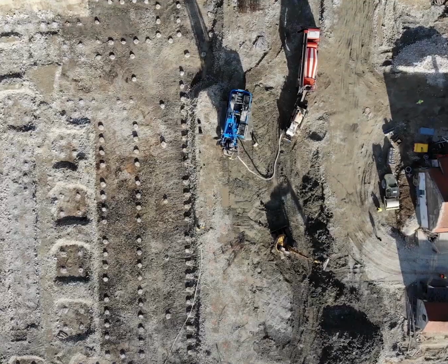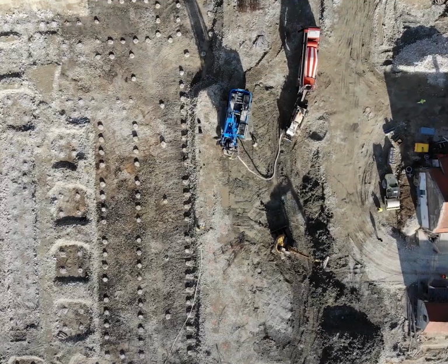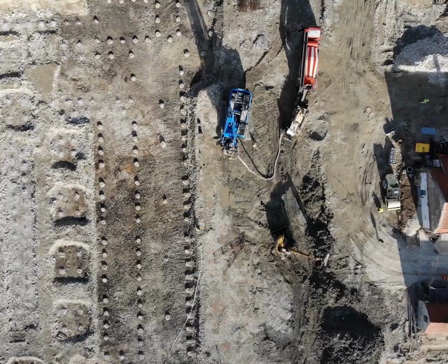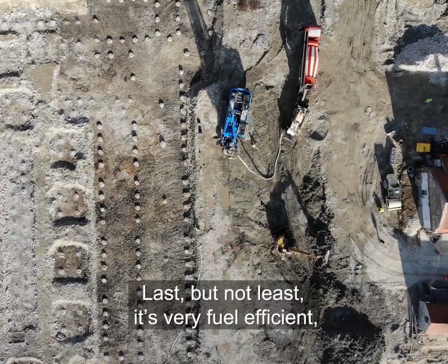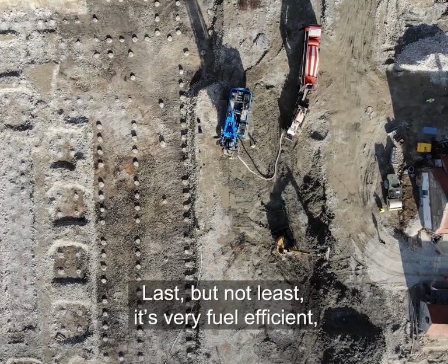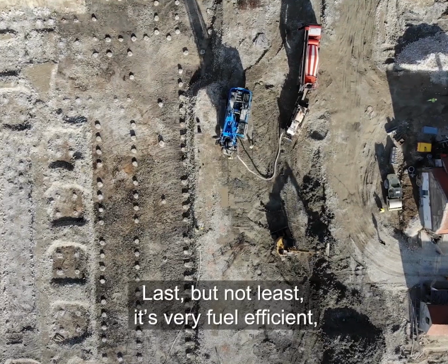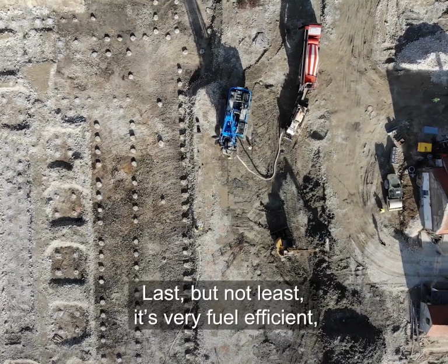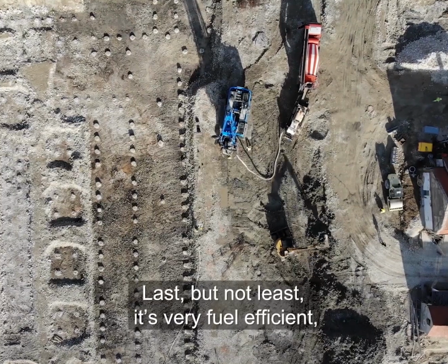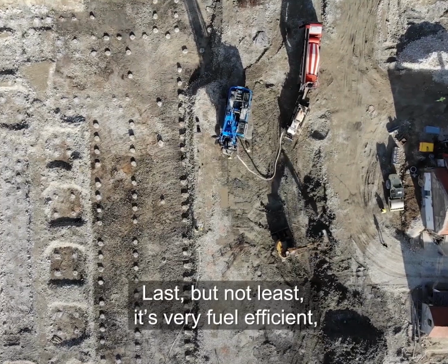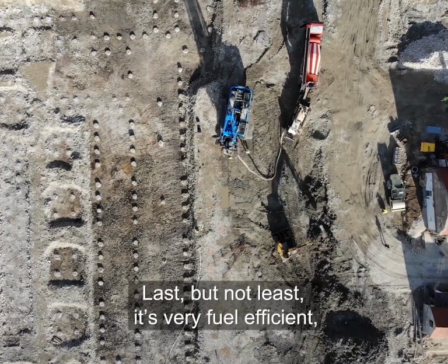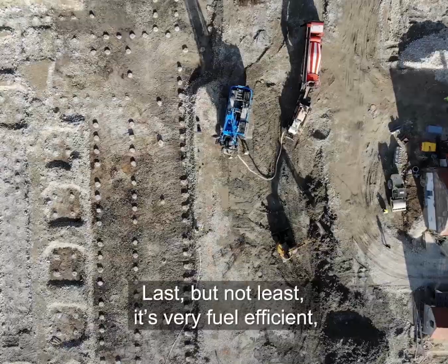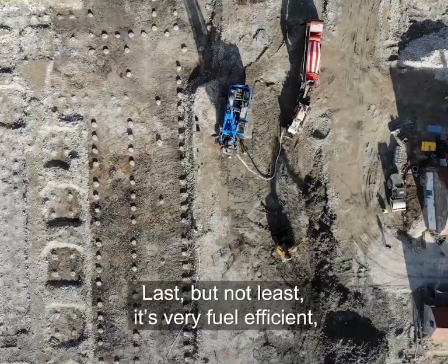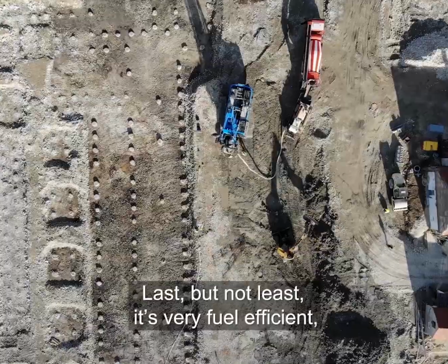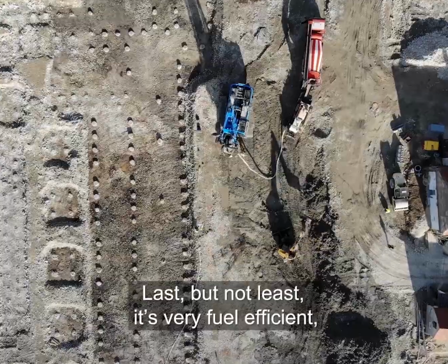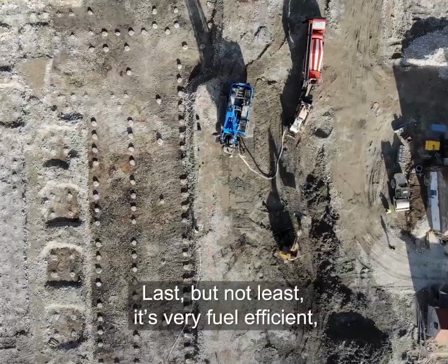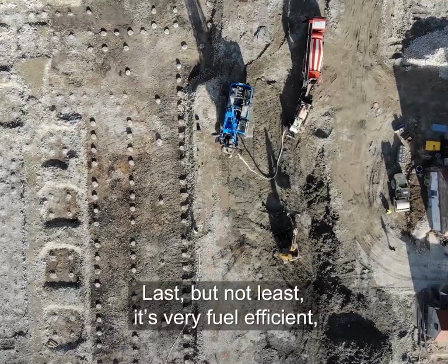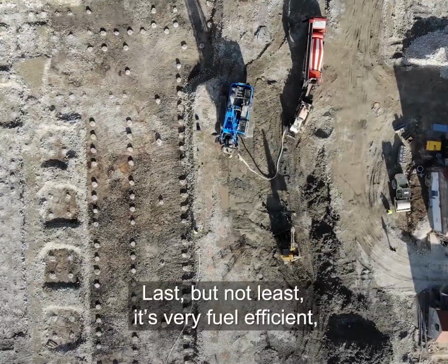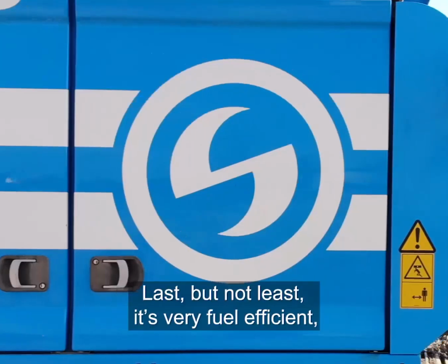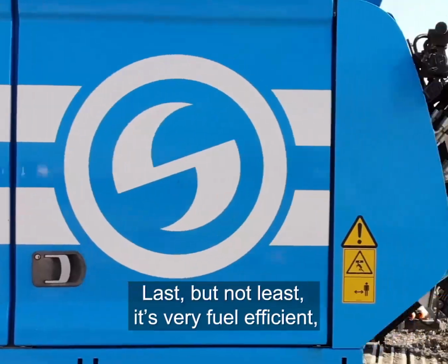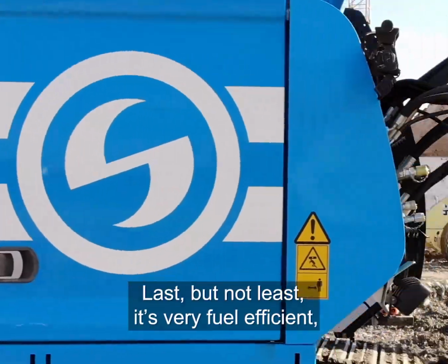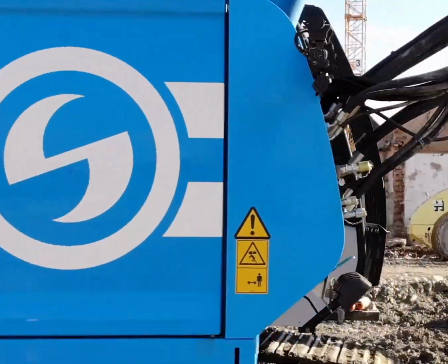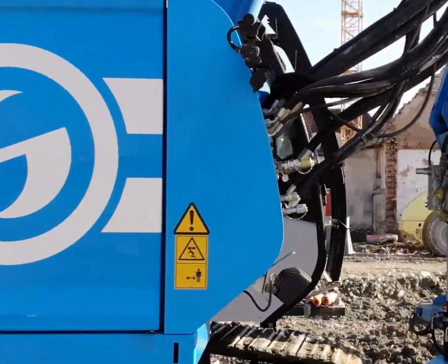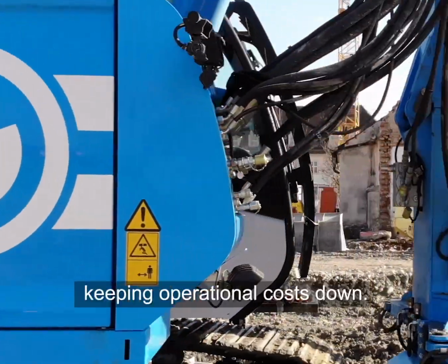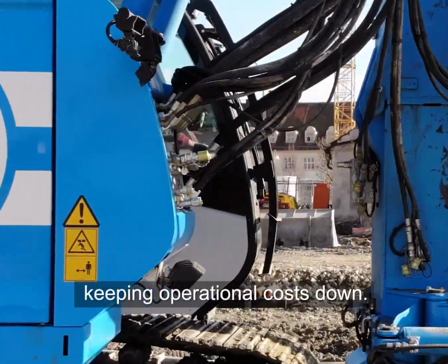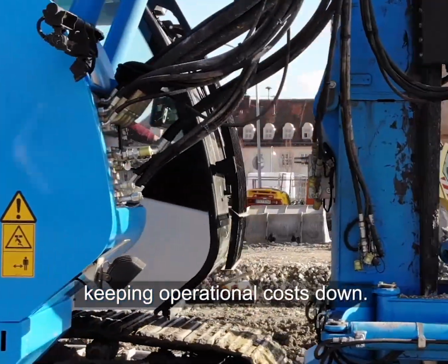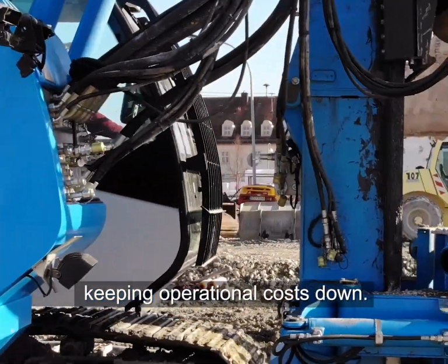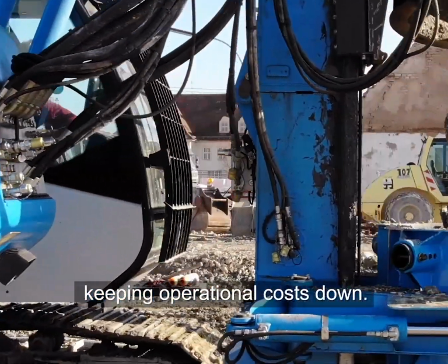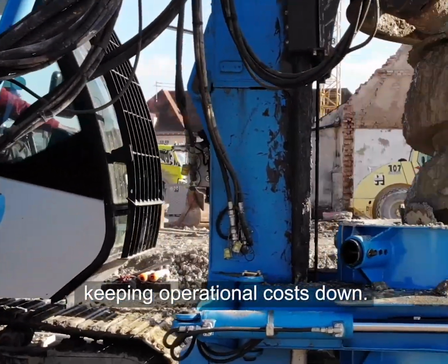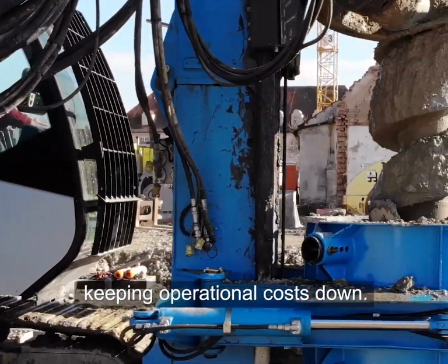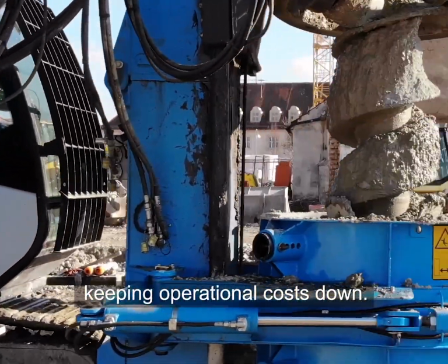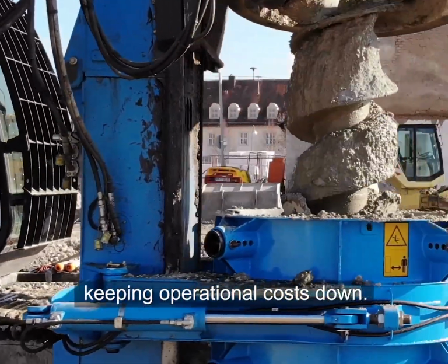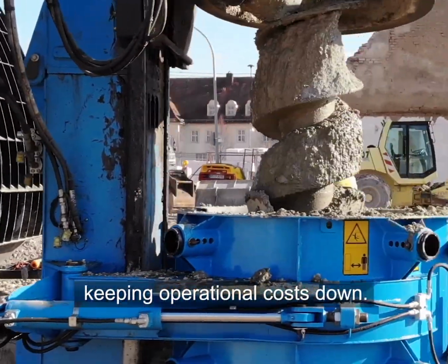Last but not least, it's very fuel efficient, keeping operational costs down.